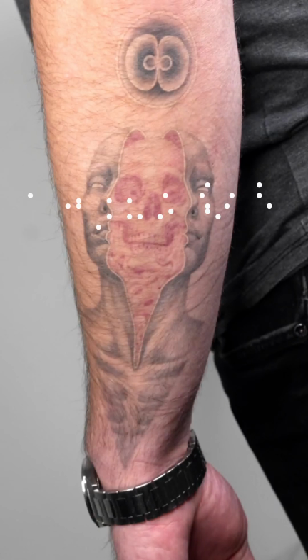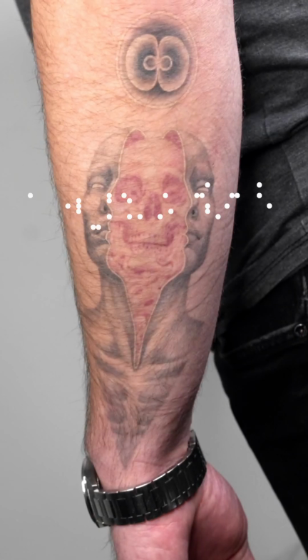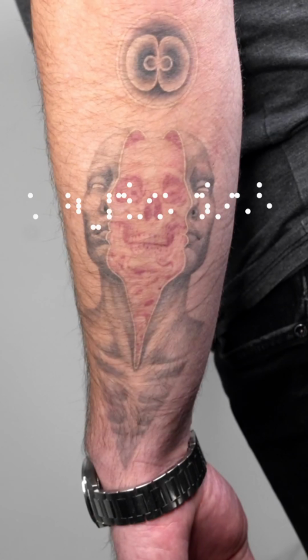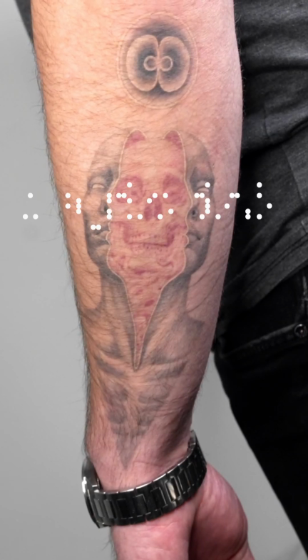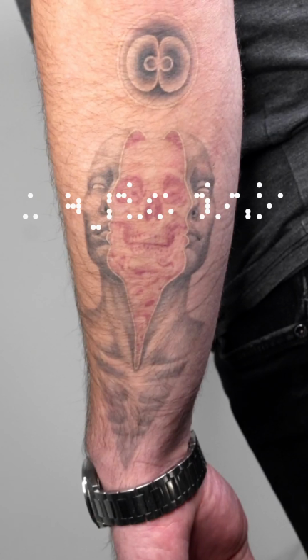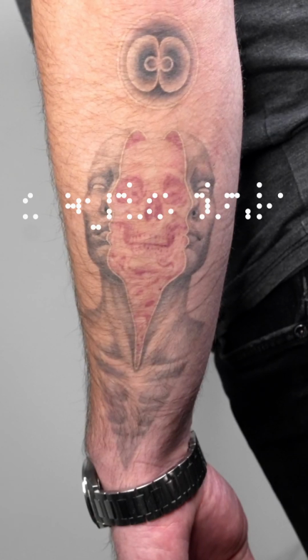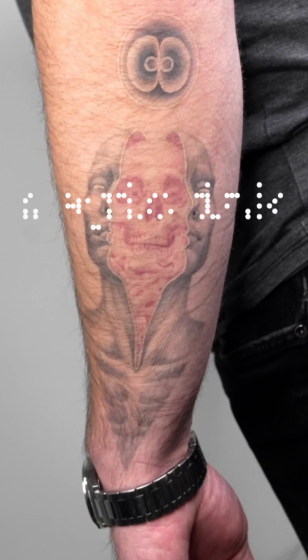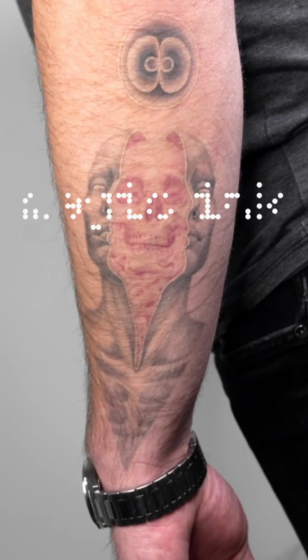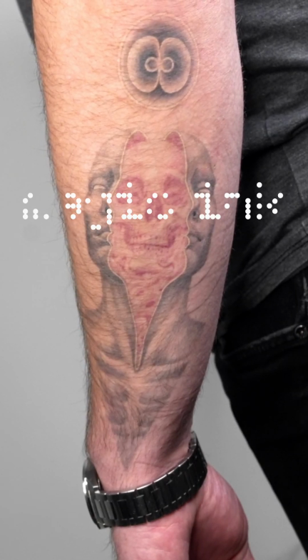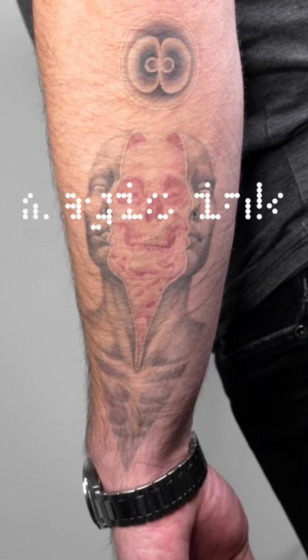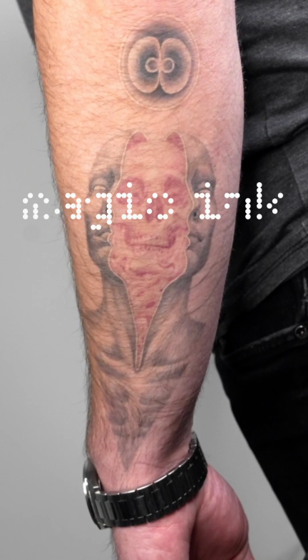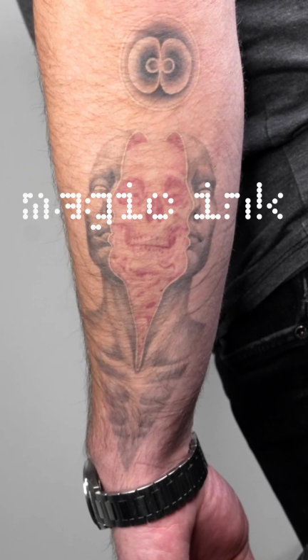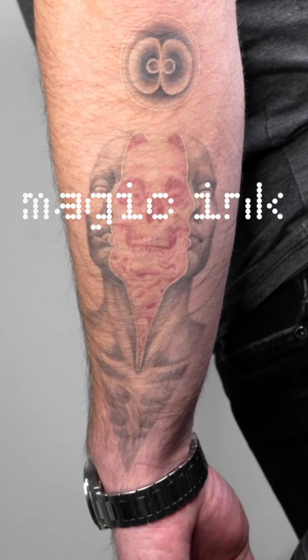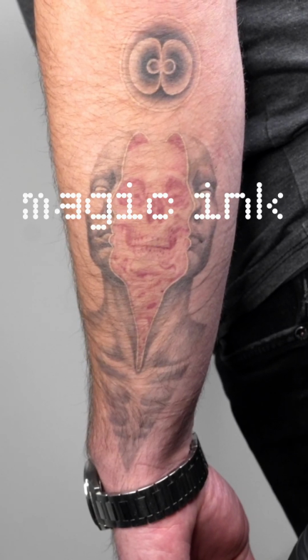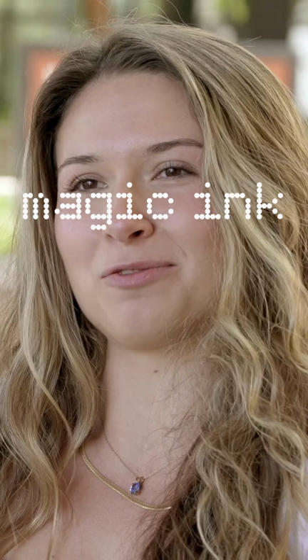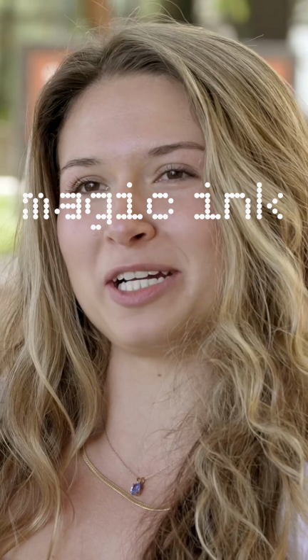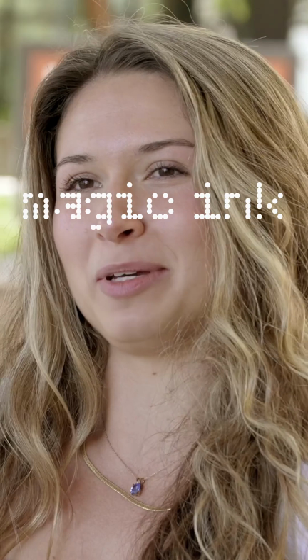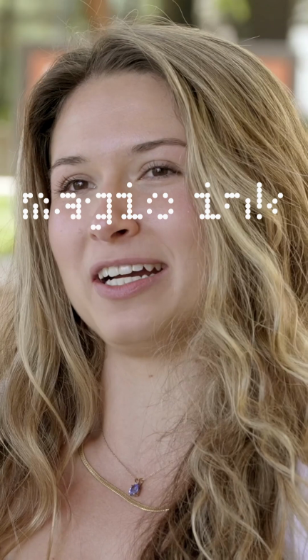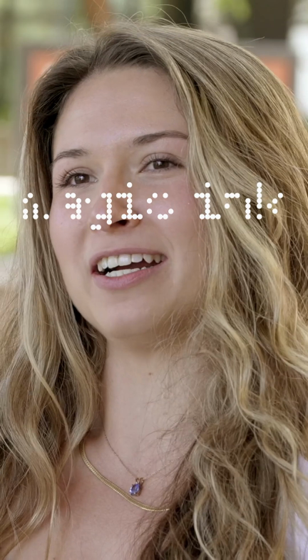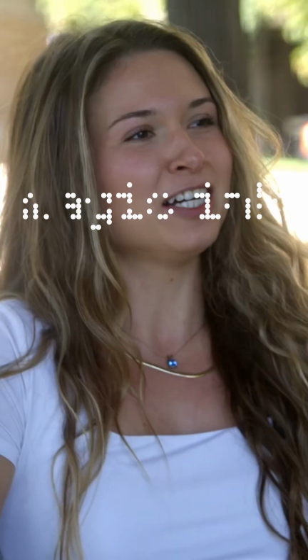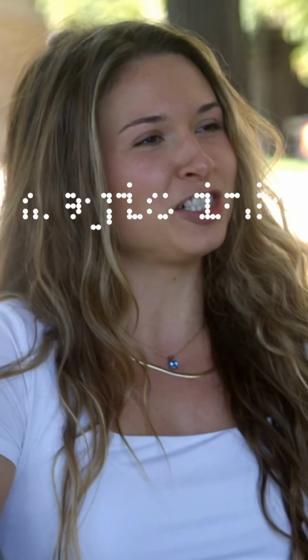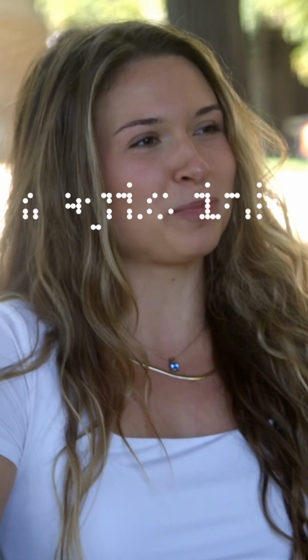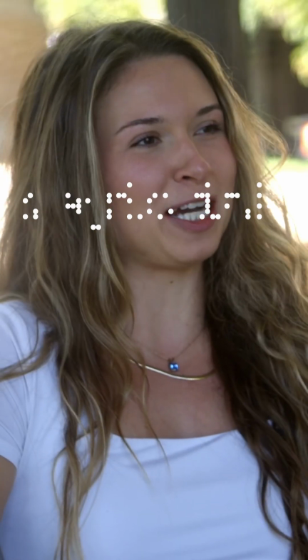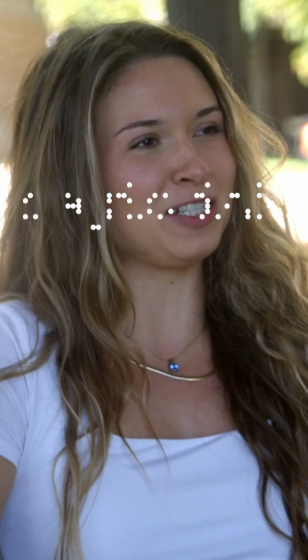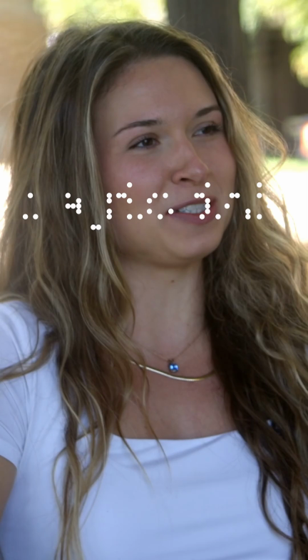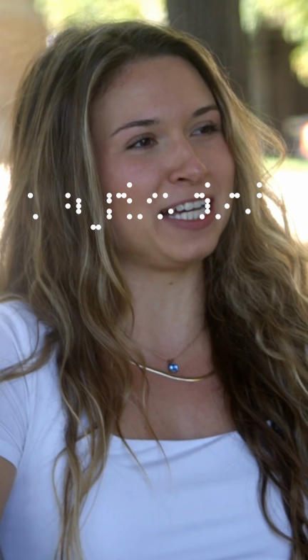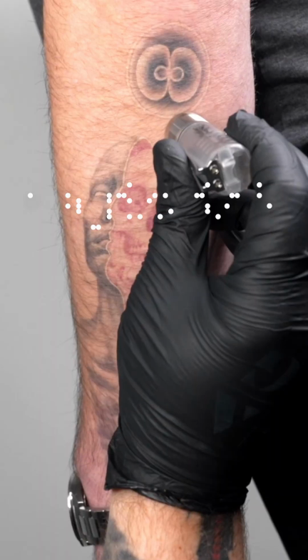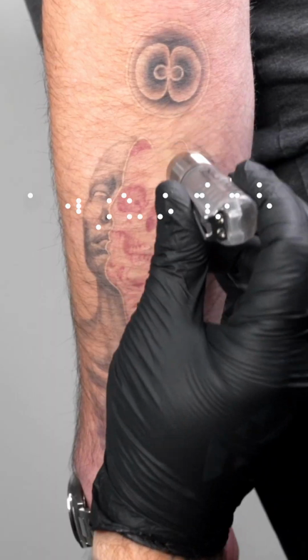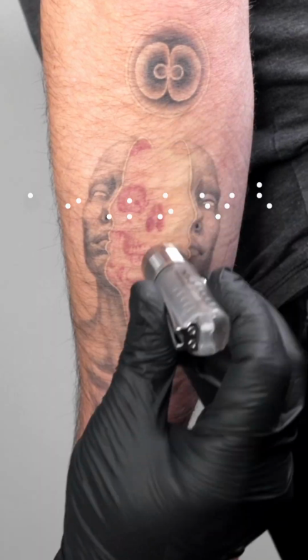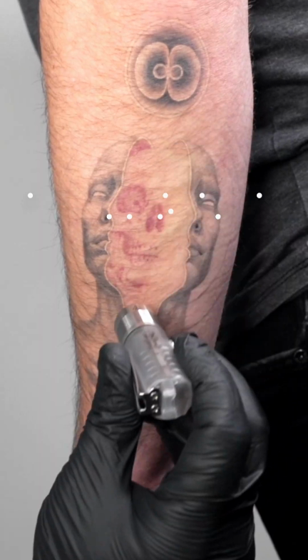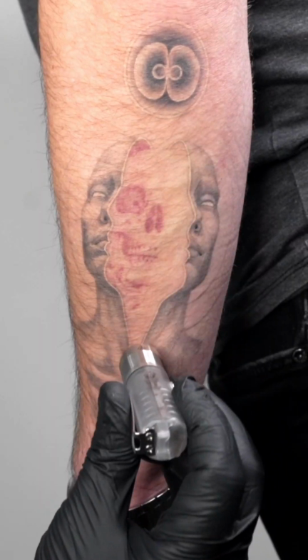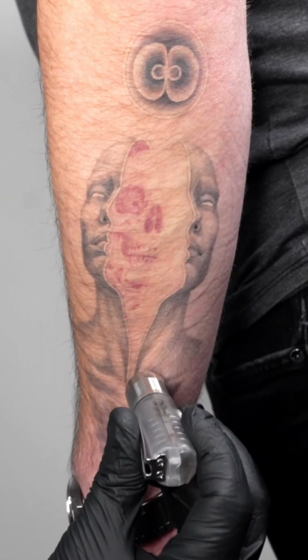A tattoo that you can make disappear and reappear just by using different lights.